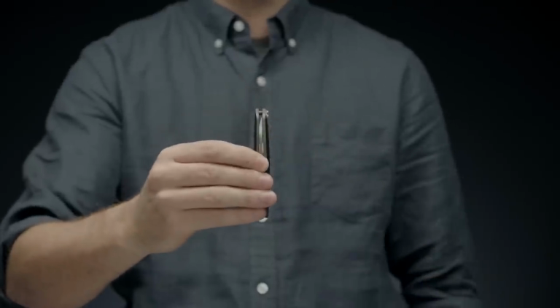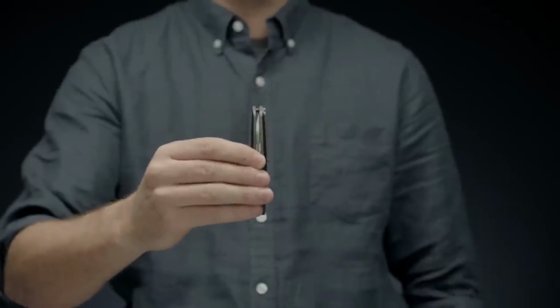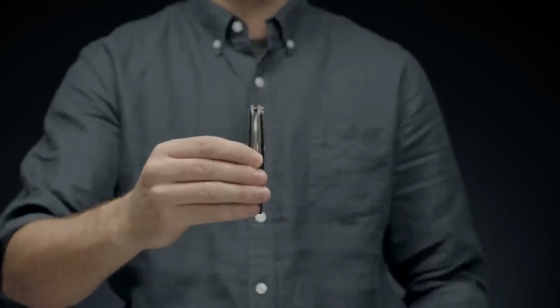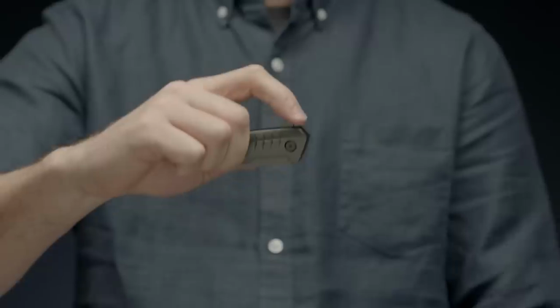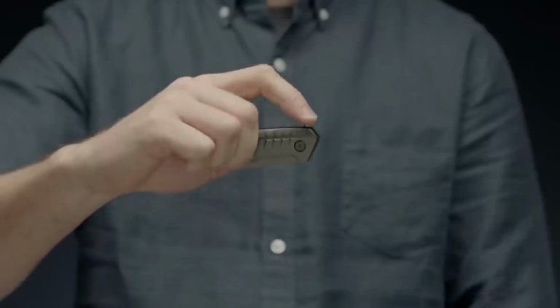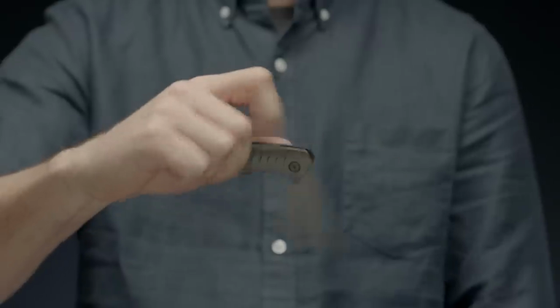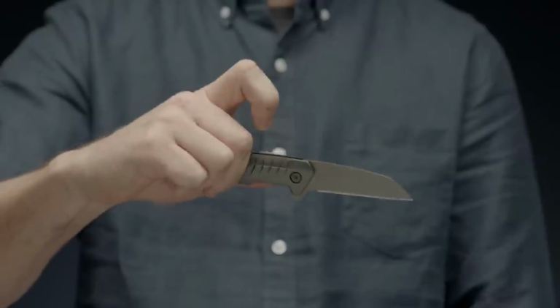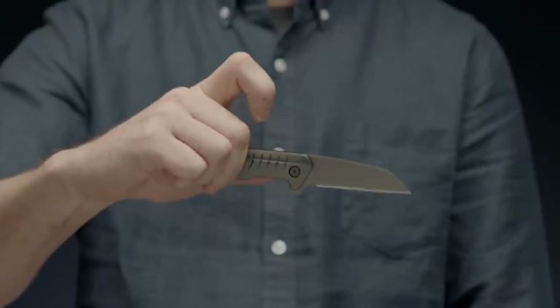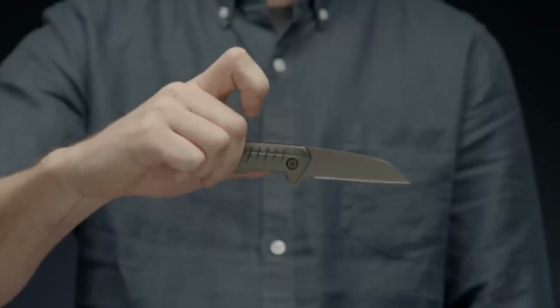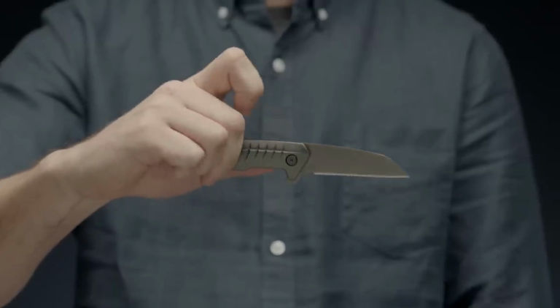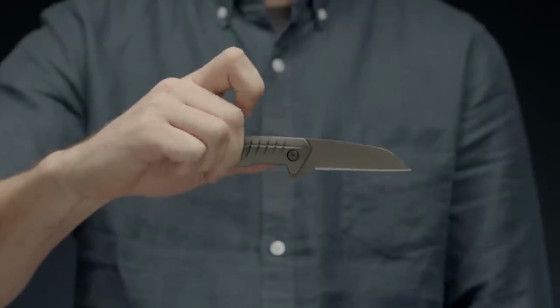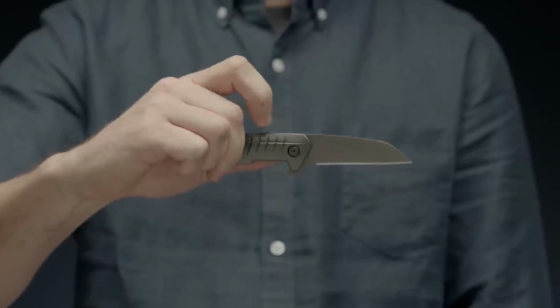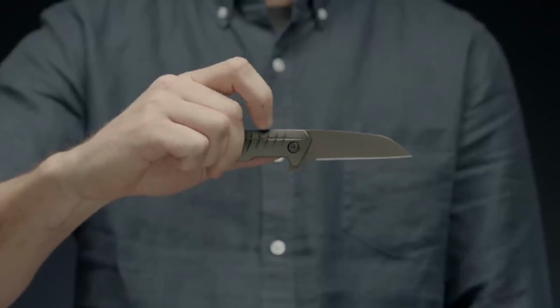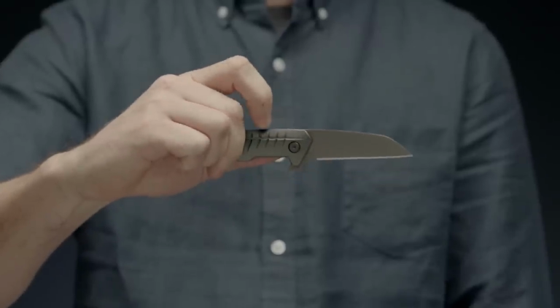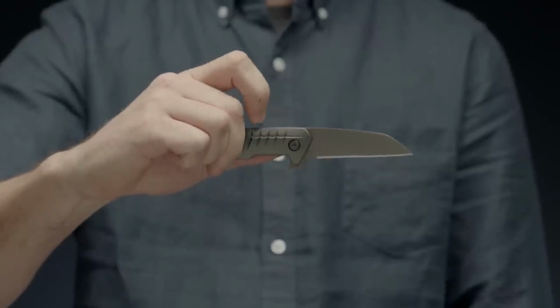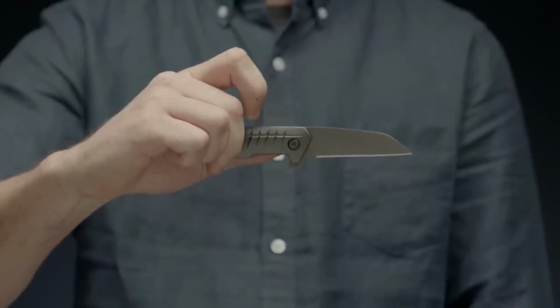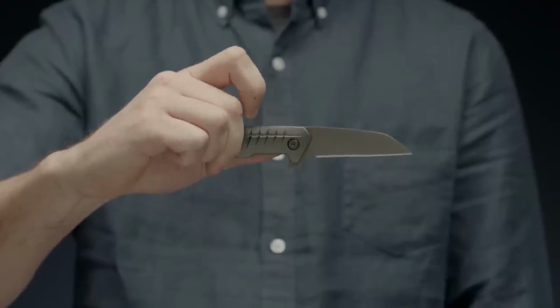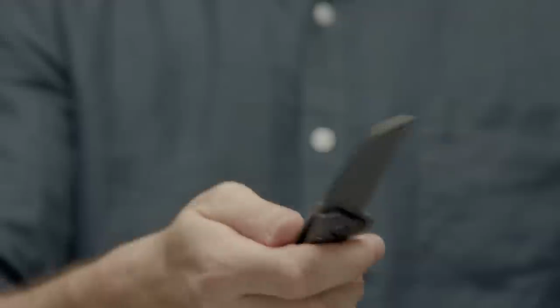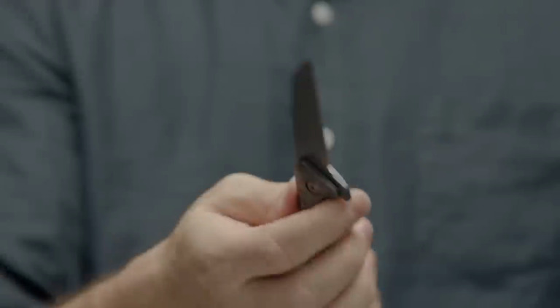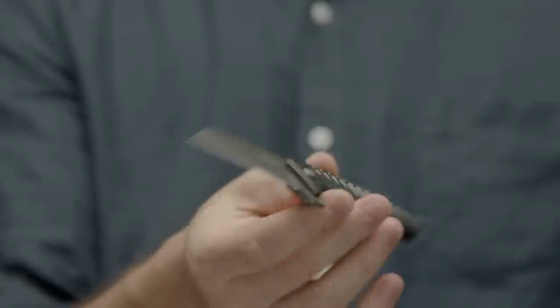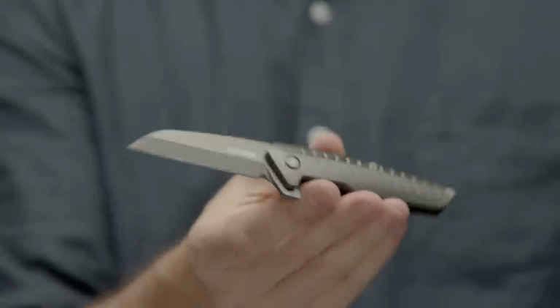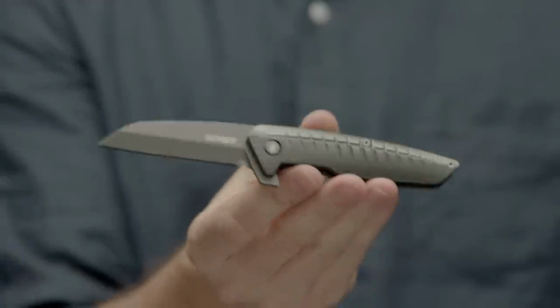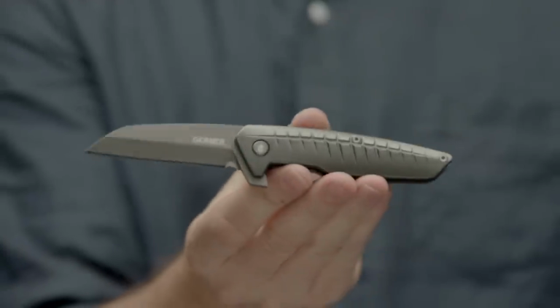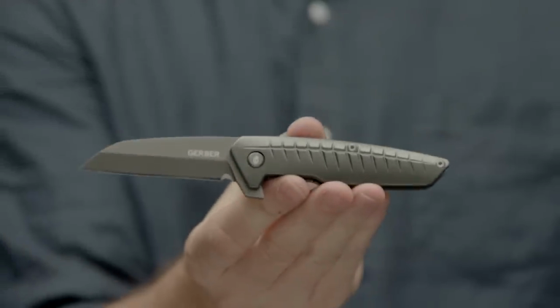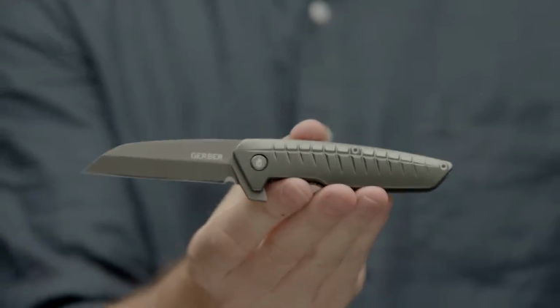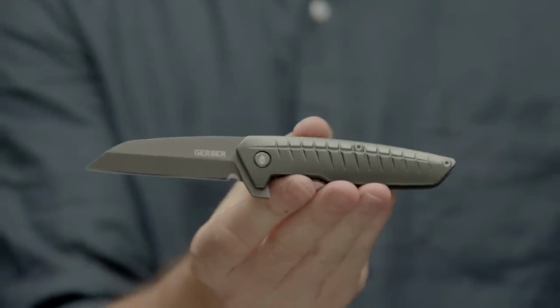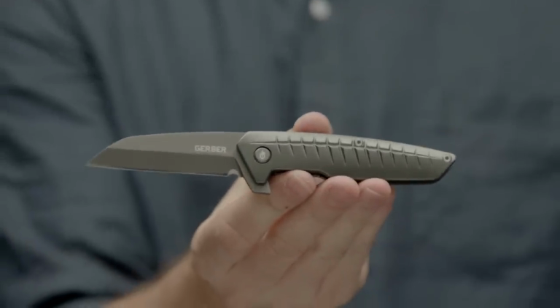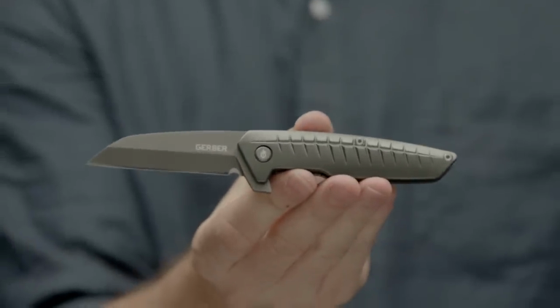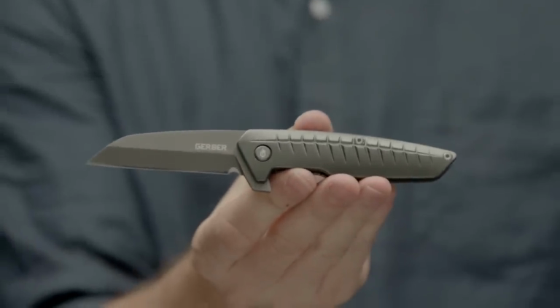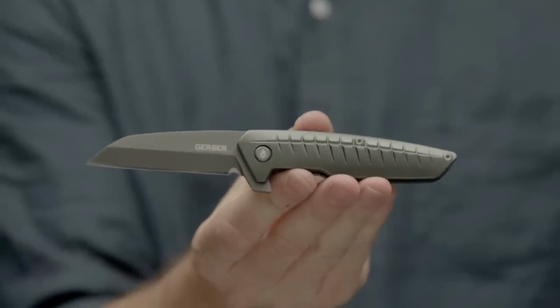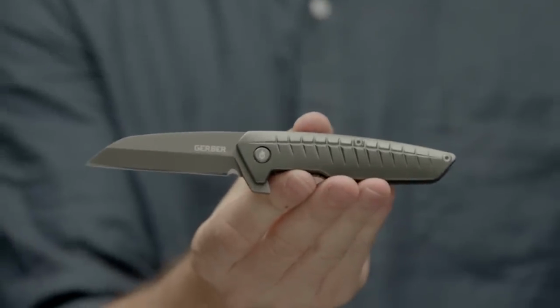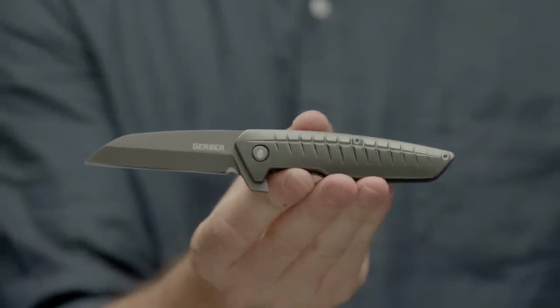A sleek new addition to the Gerber clip folder family. This is the Gerber Razorfish.